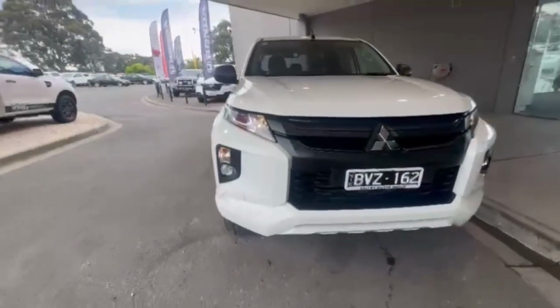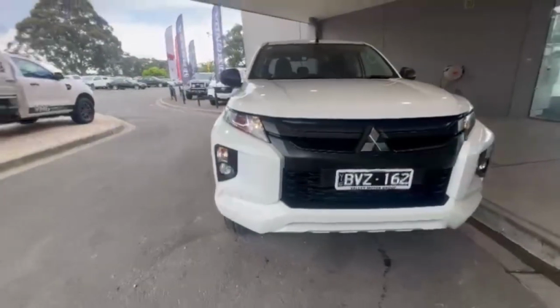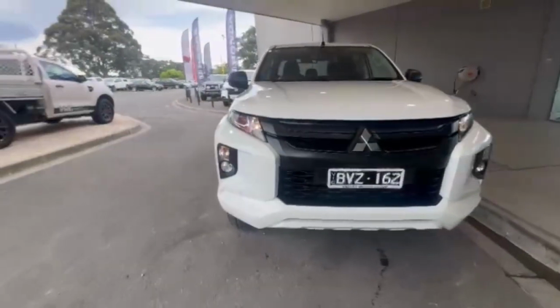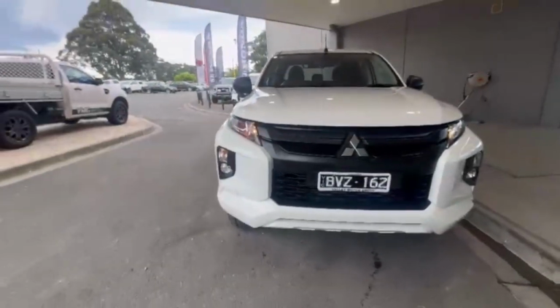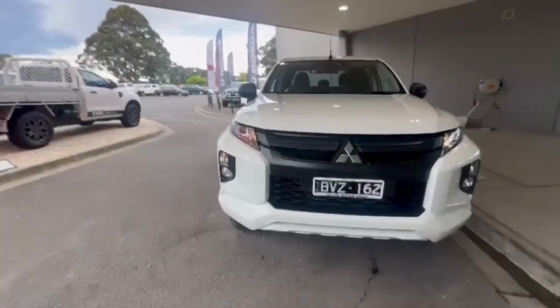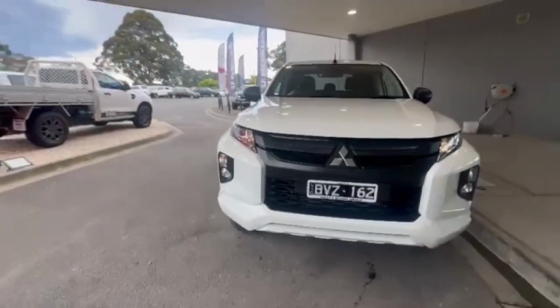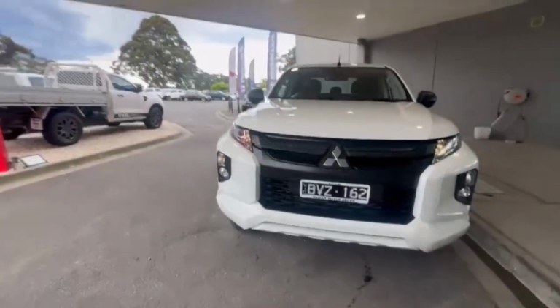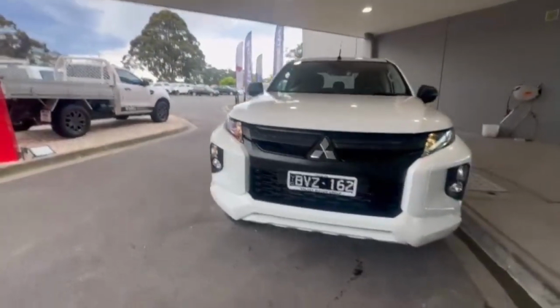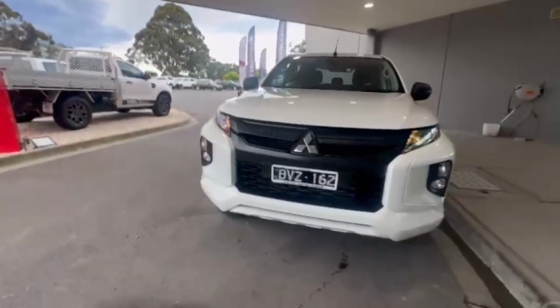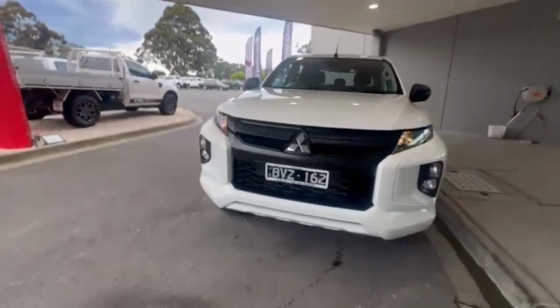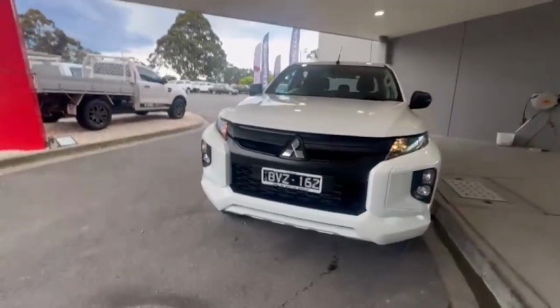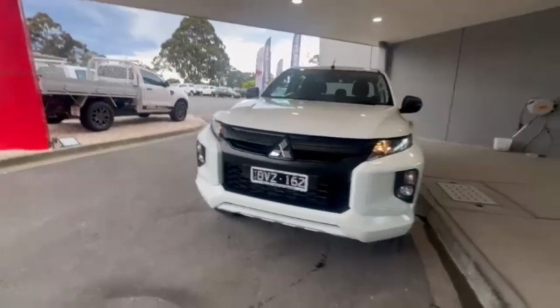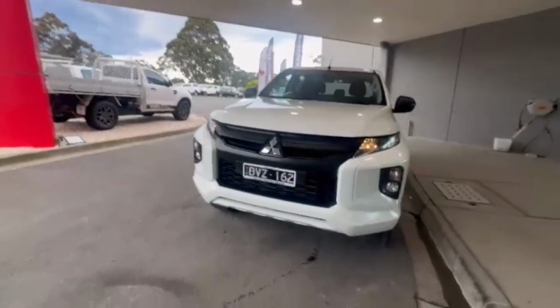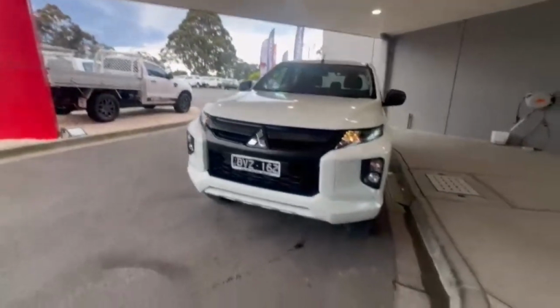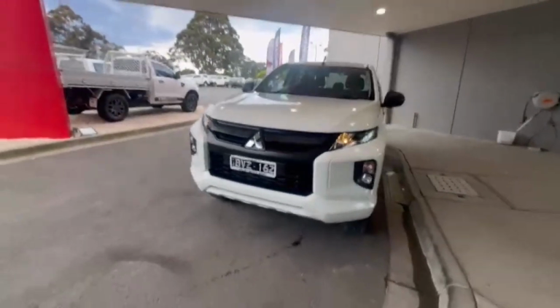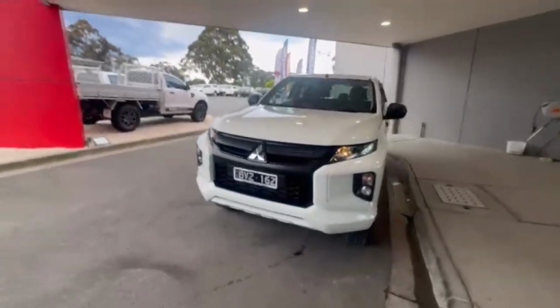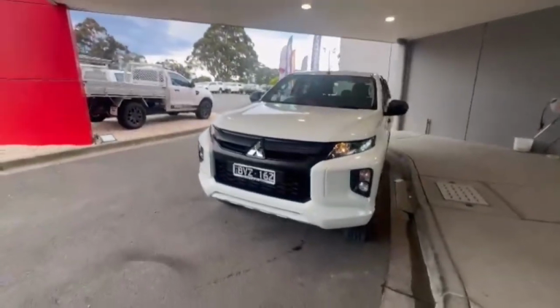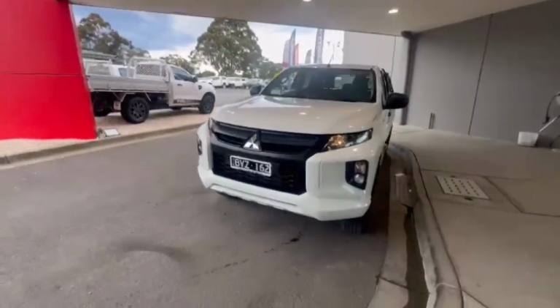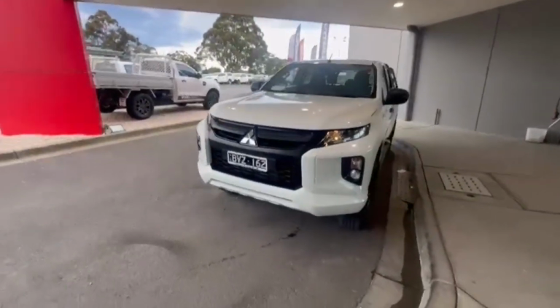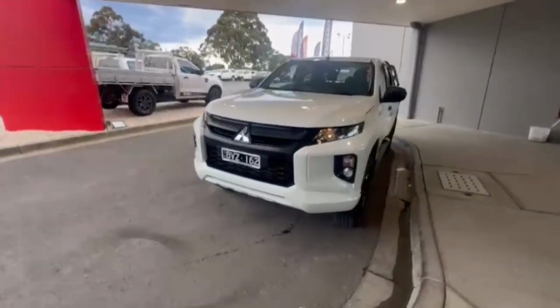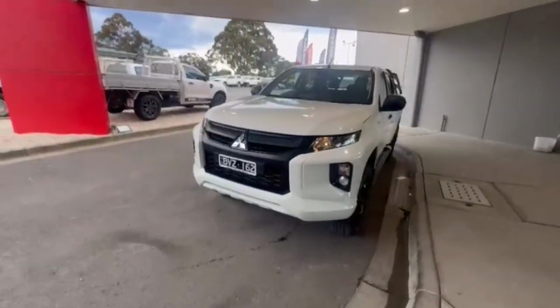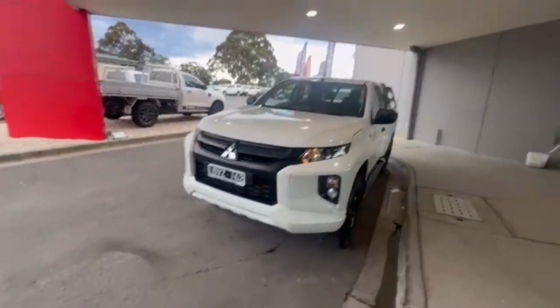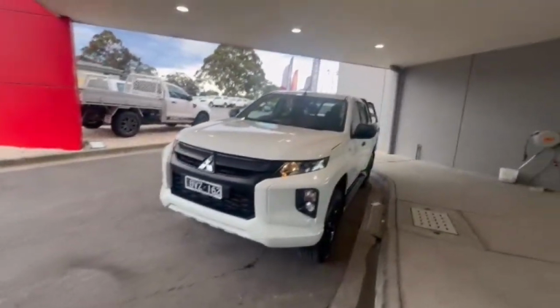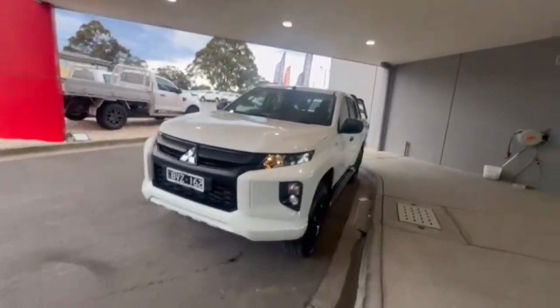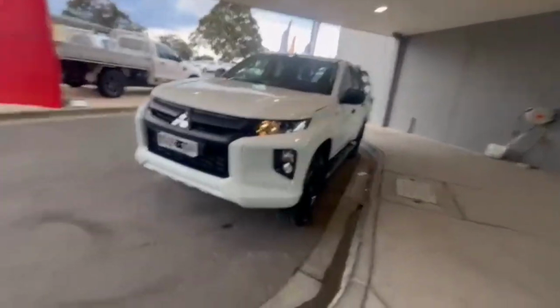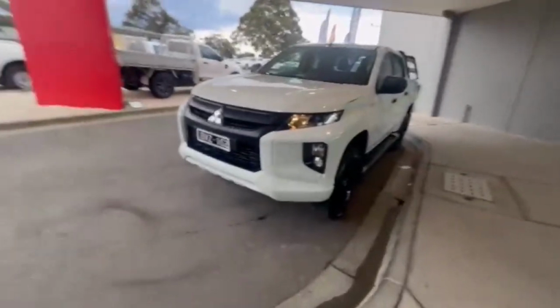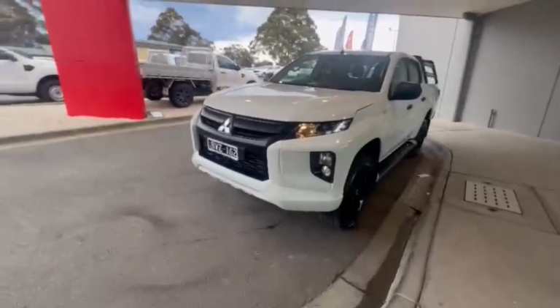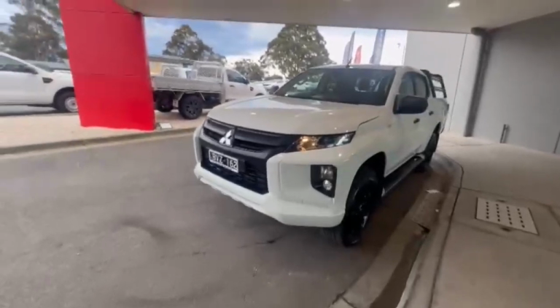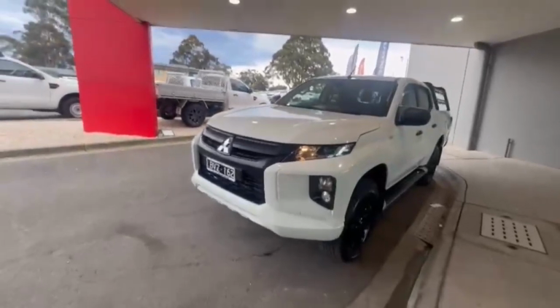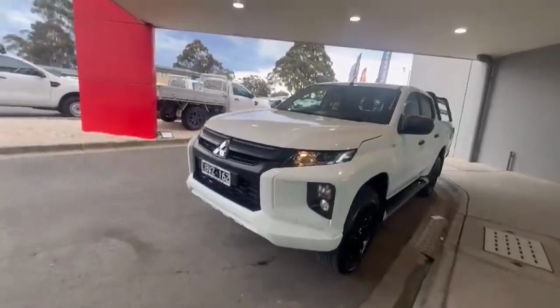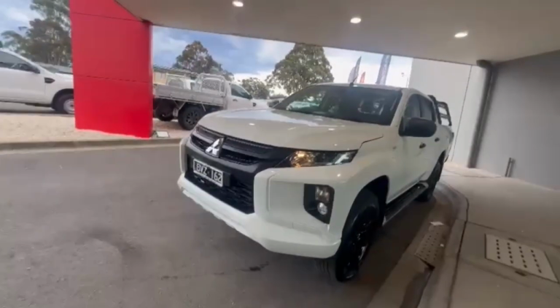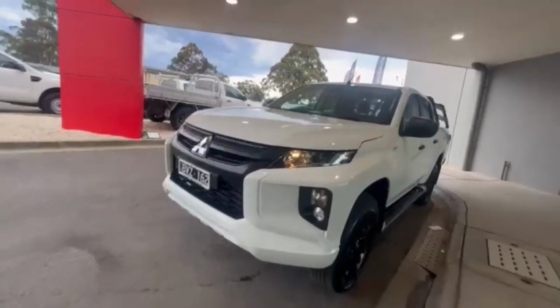G'day guys, thanks for checking out our Just to Ride 2021 Mitsubishi Triton GLXR.